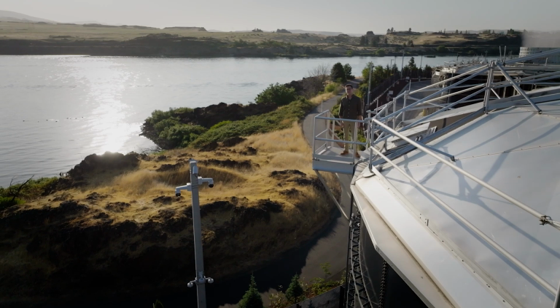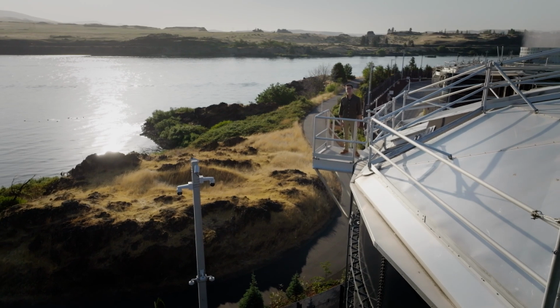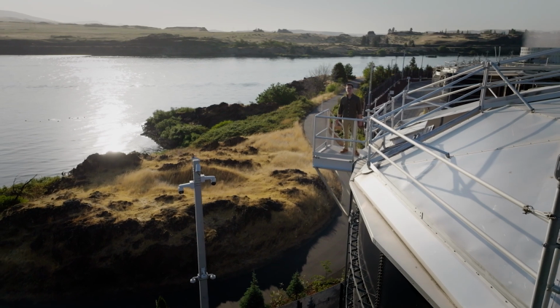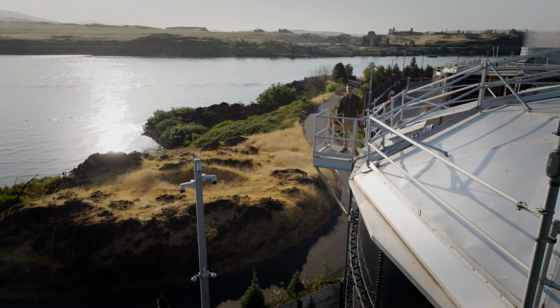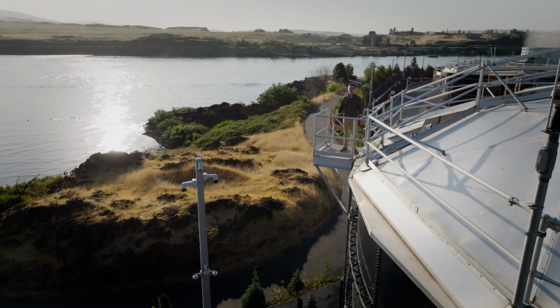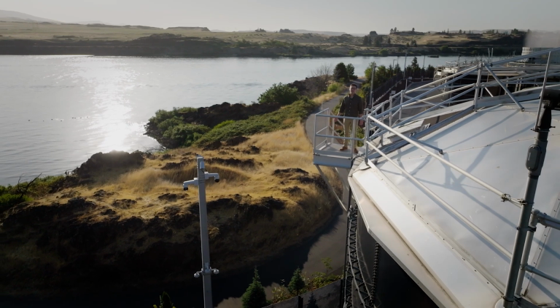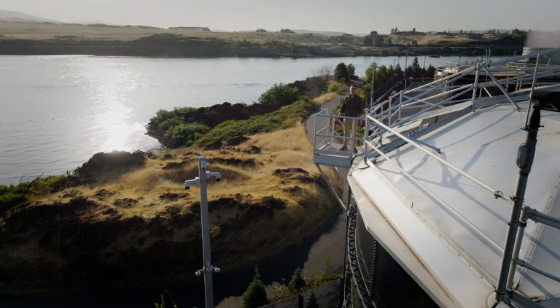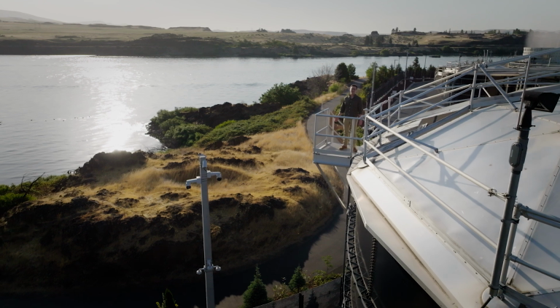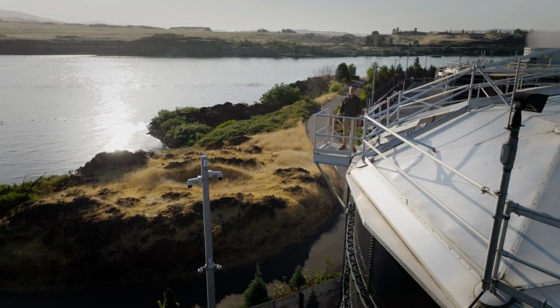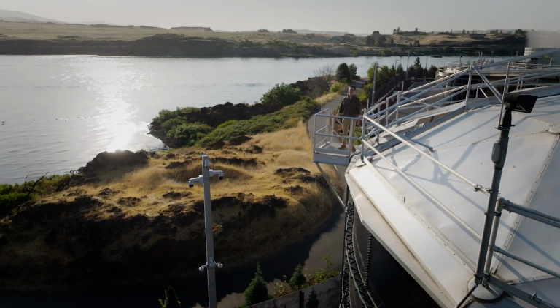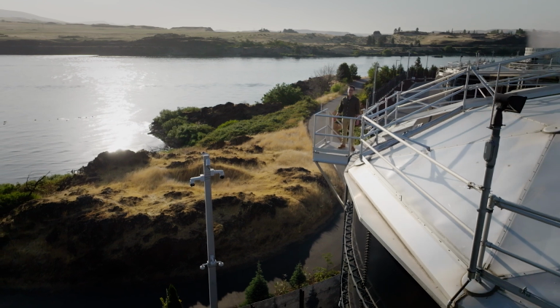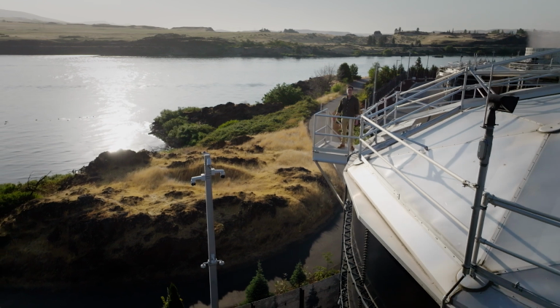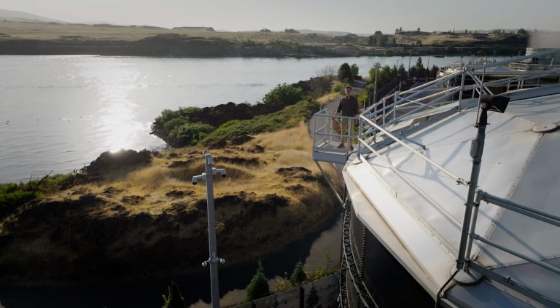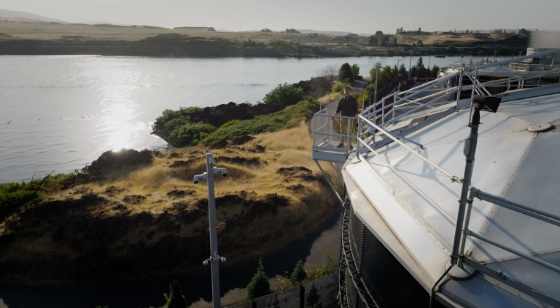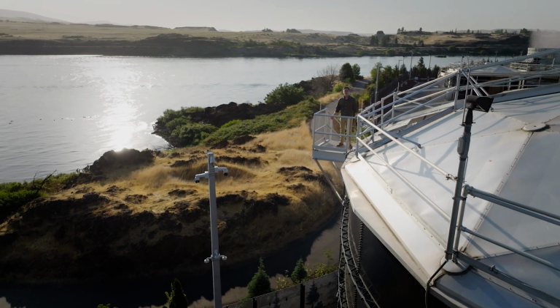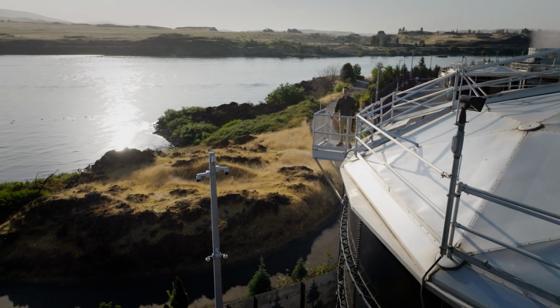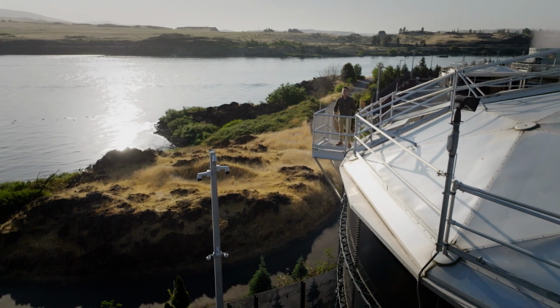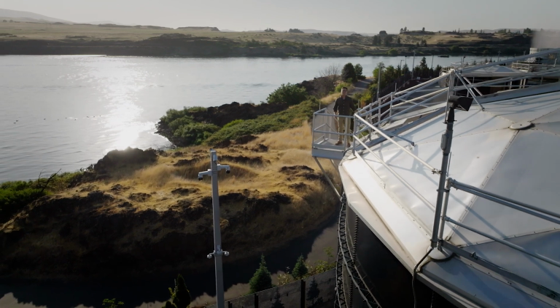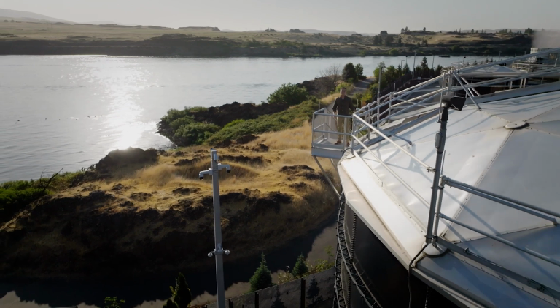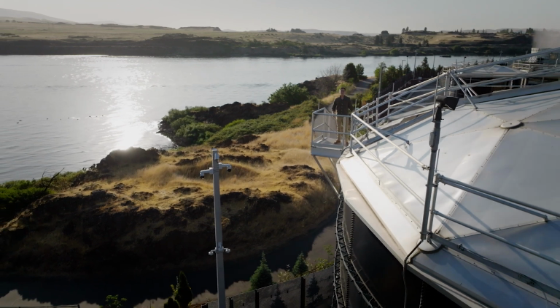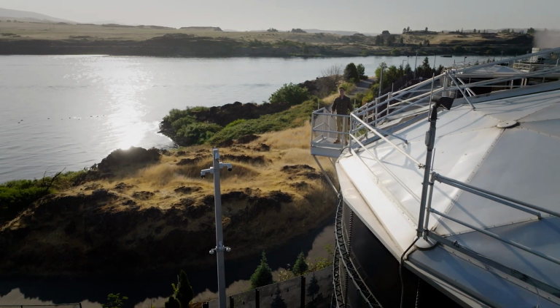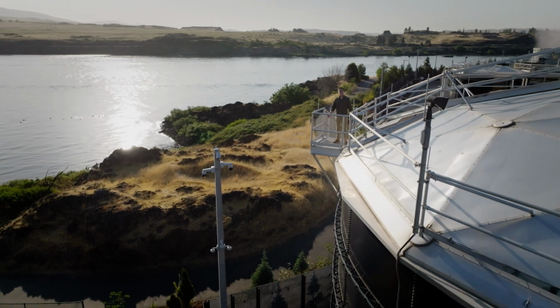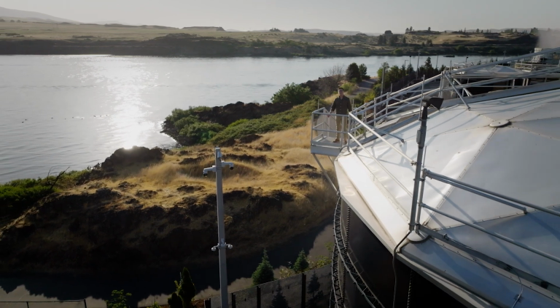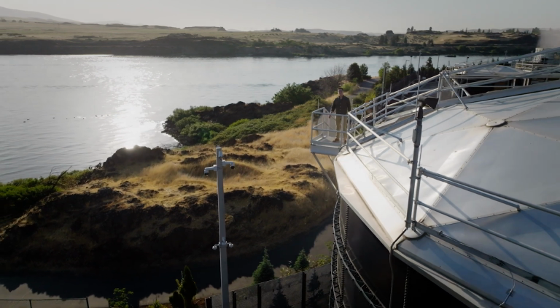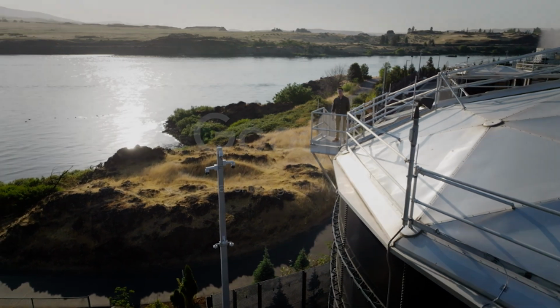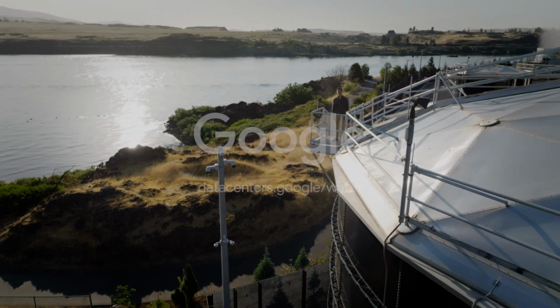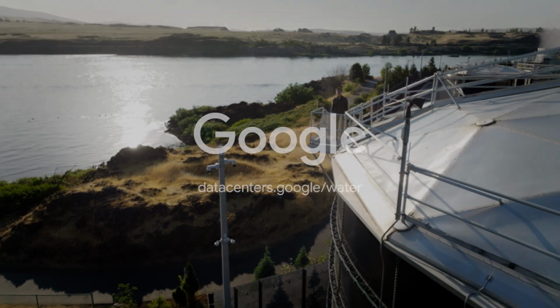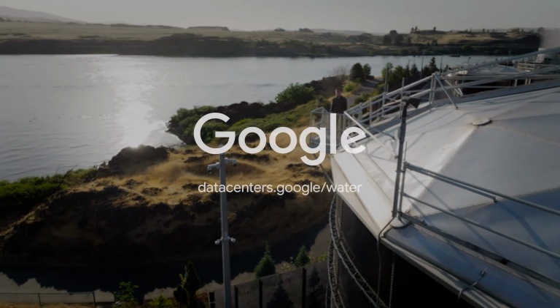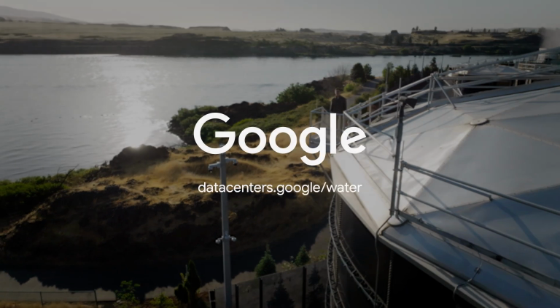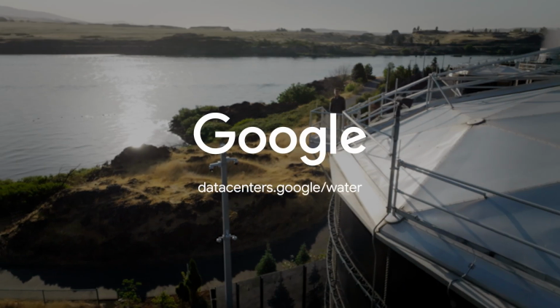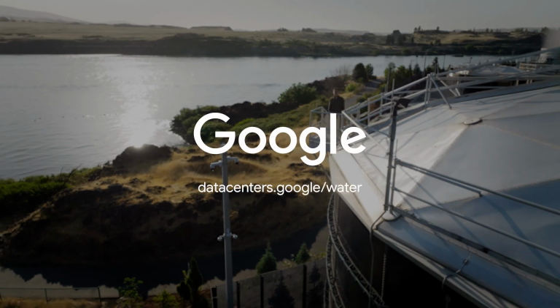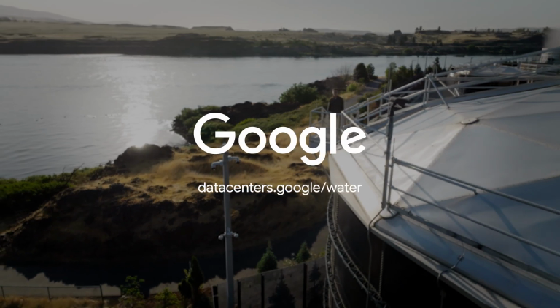Thank you for going on this journey with me. To learn more about Google's data centers and our sustainability commitments, follow the link below.